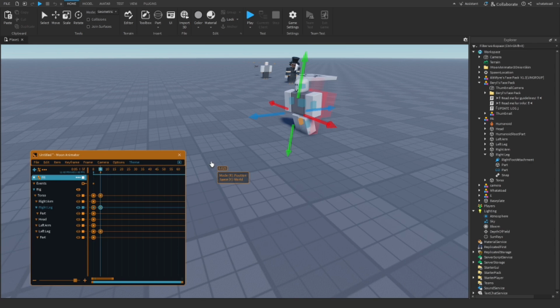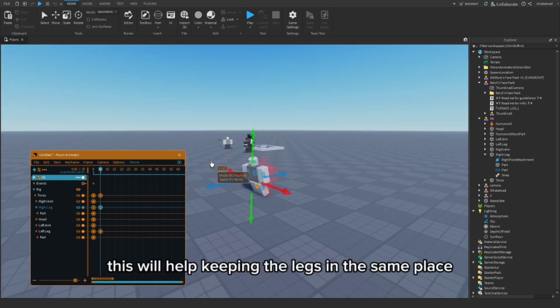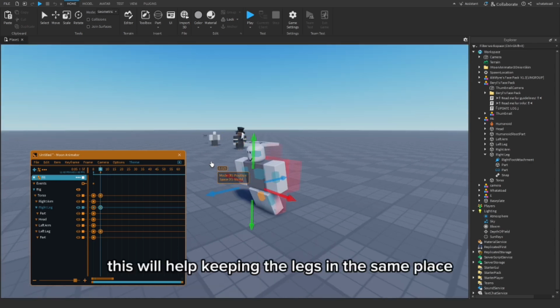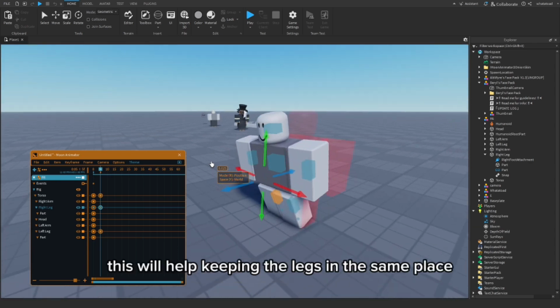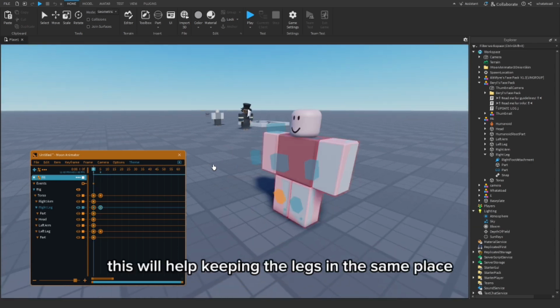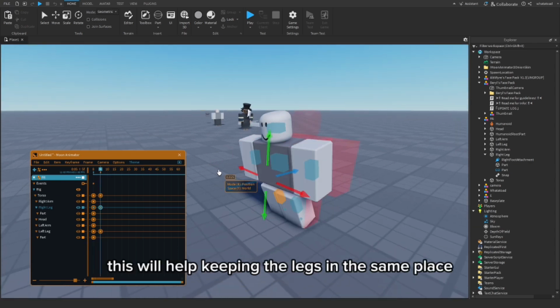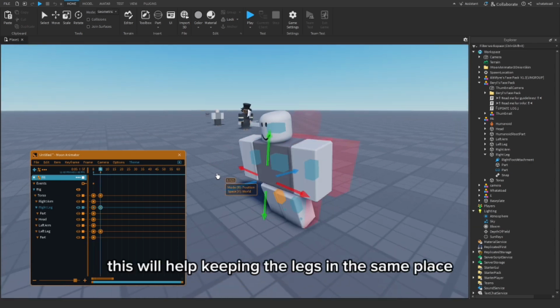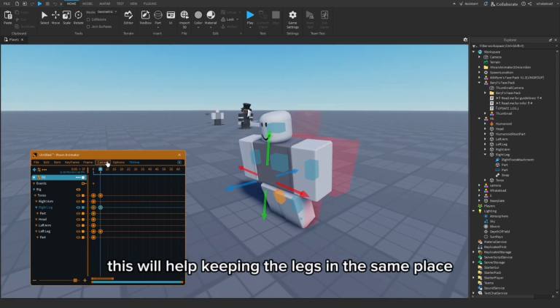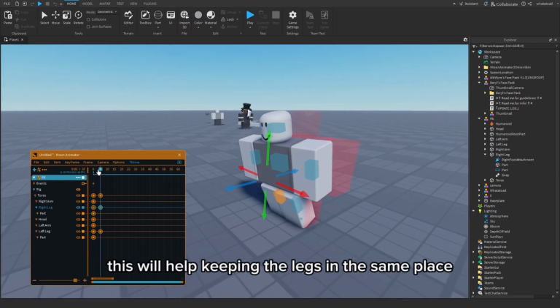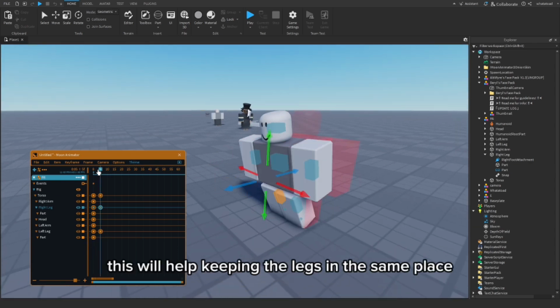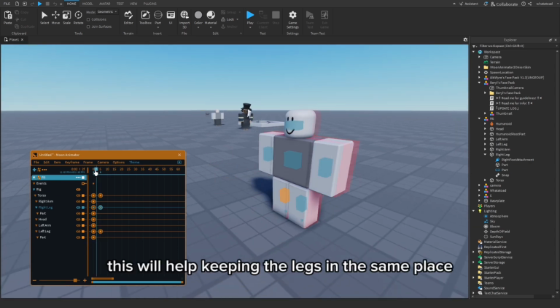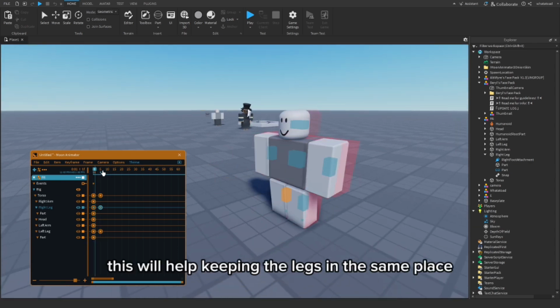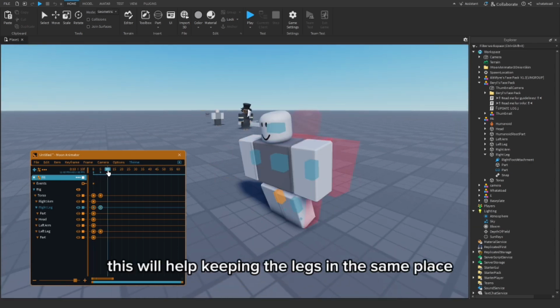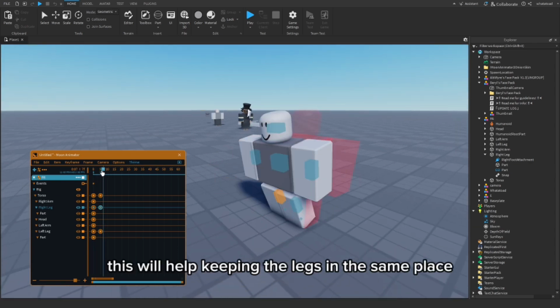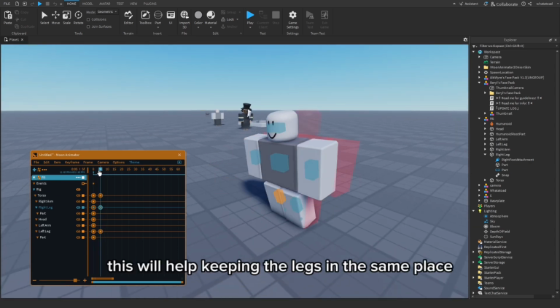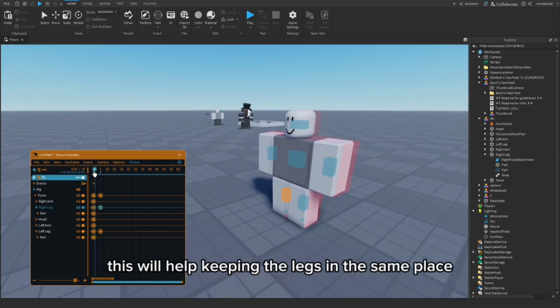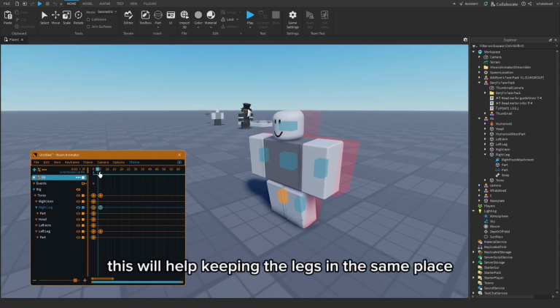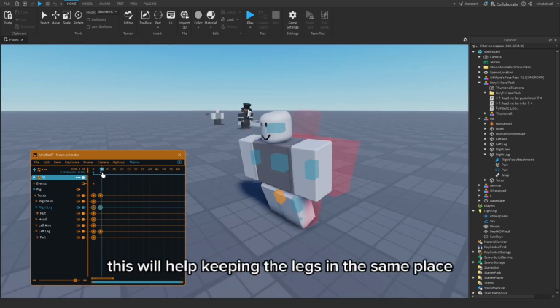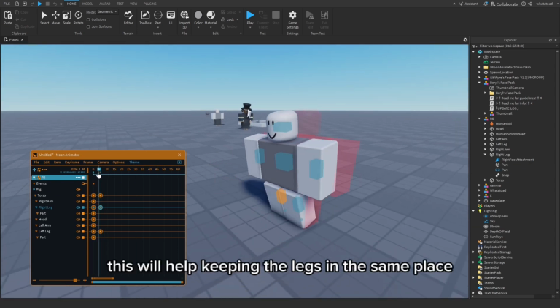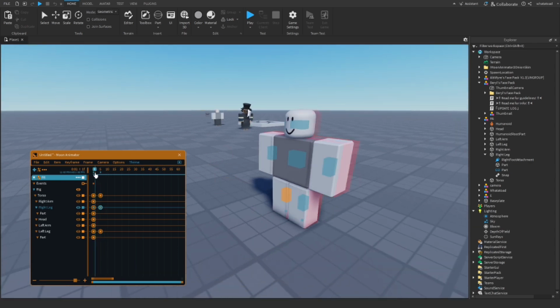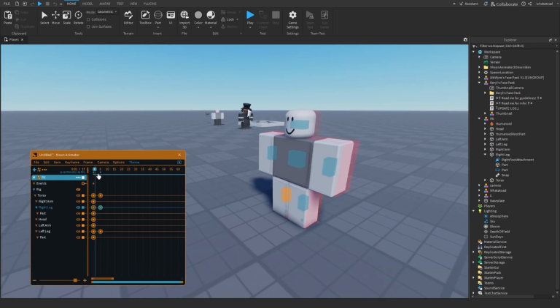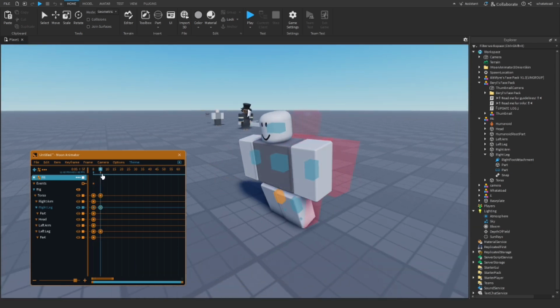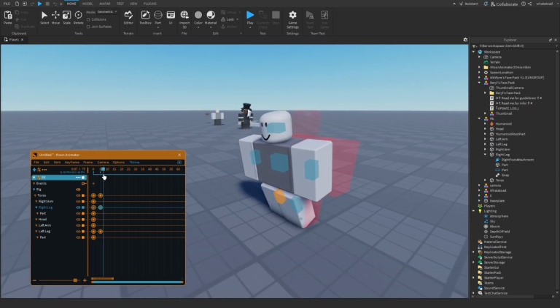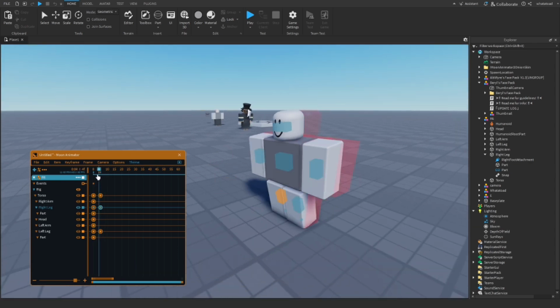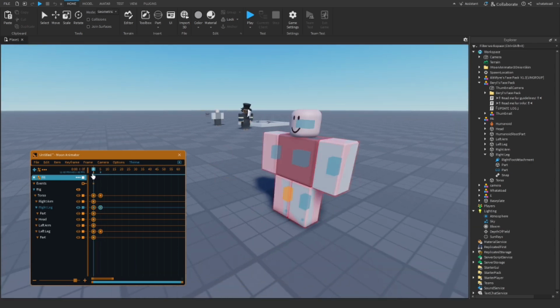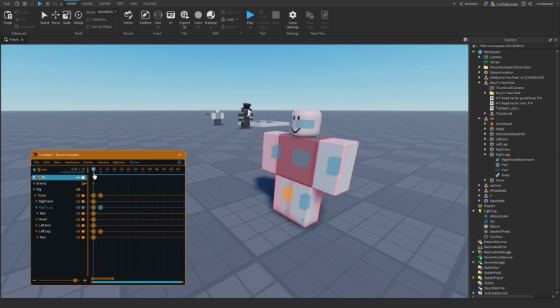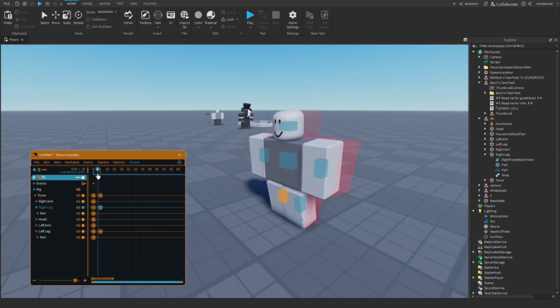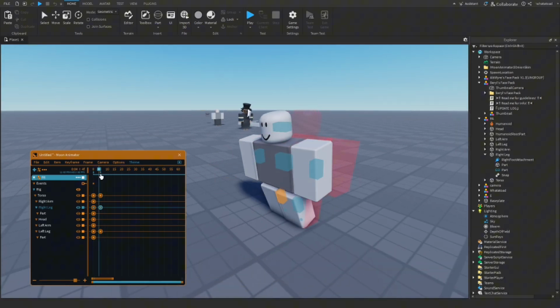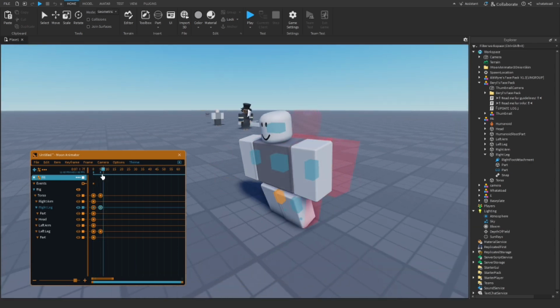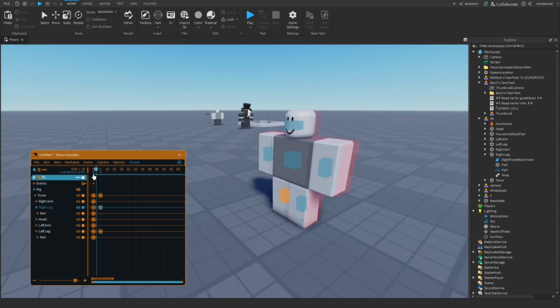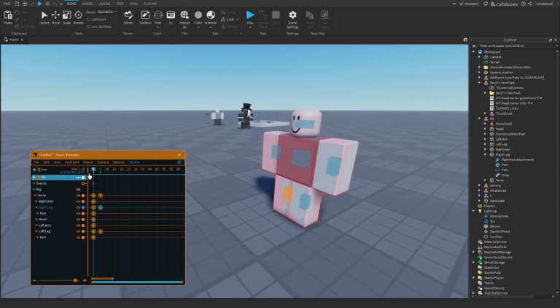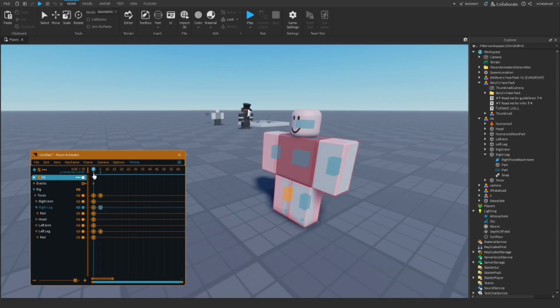This will help keeping the legs in the same place. To be continued...